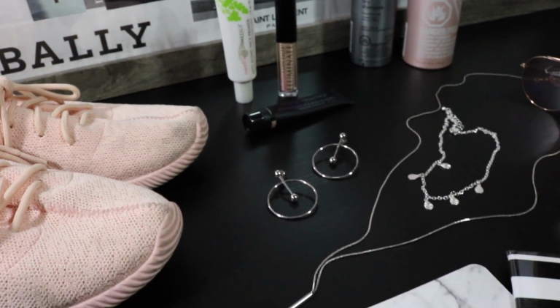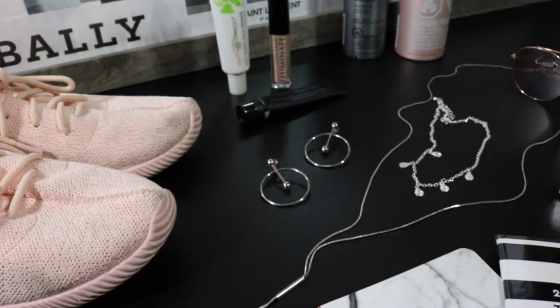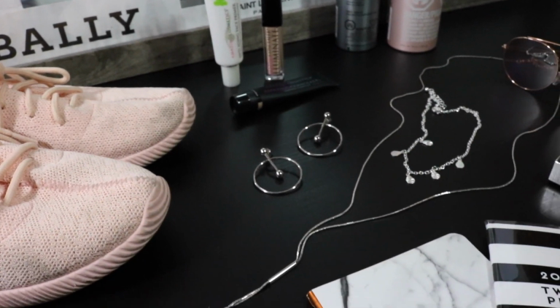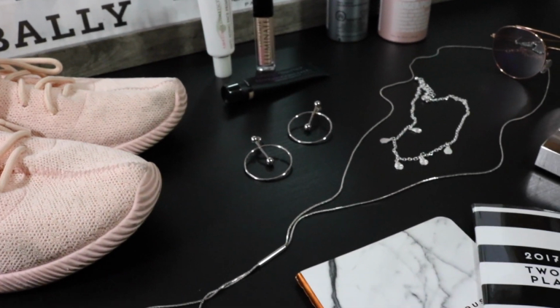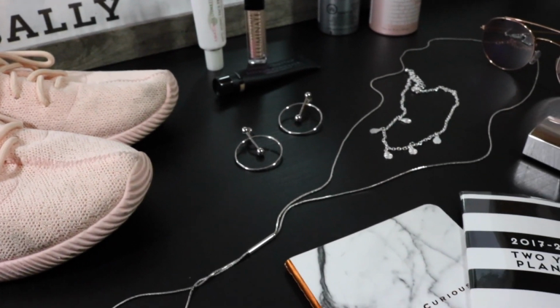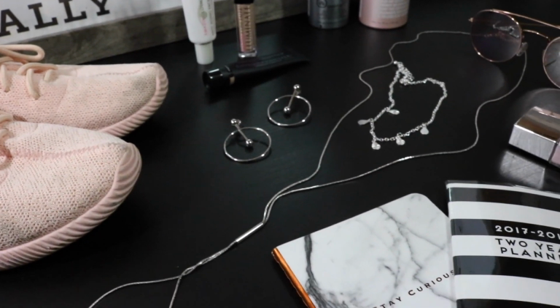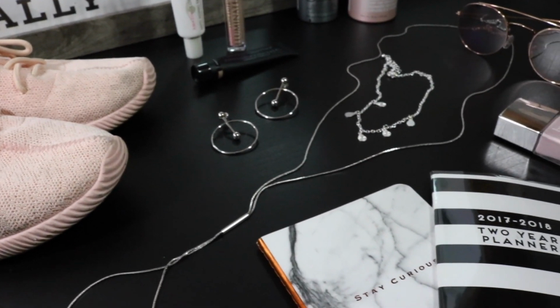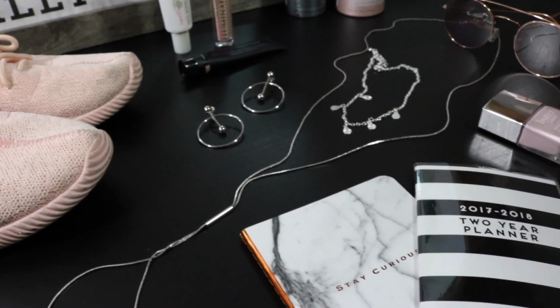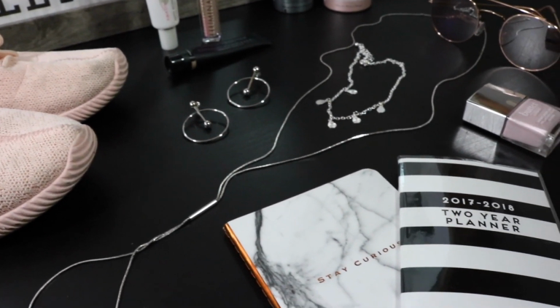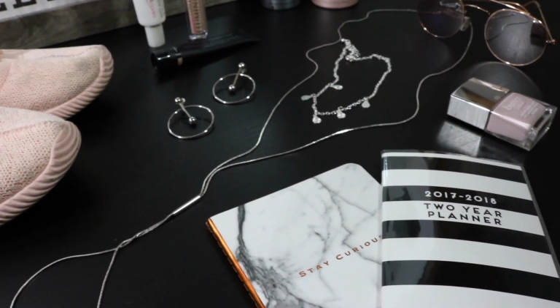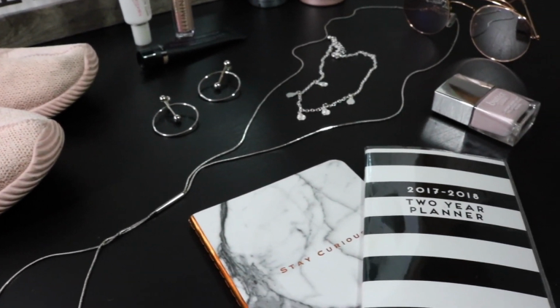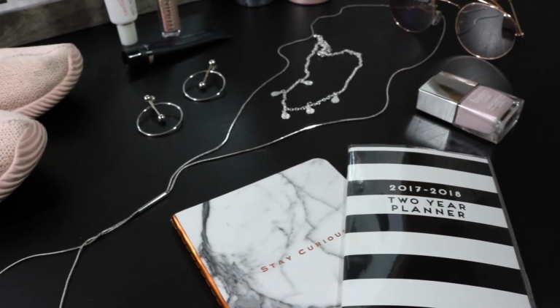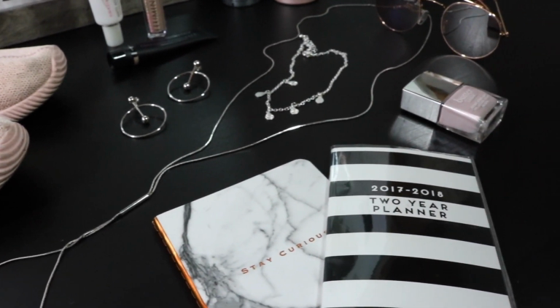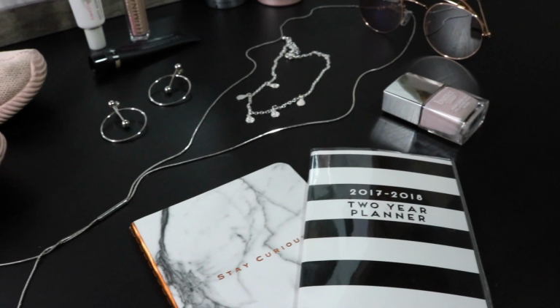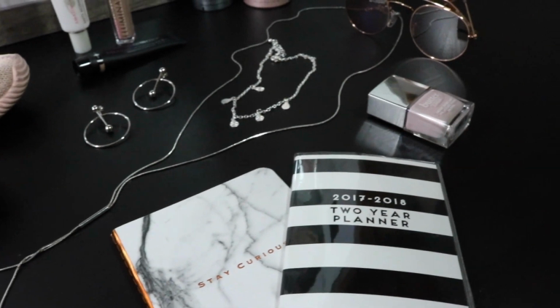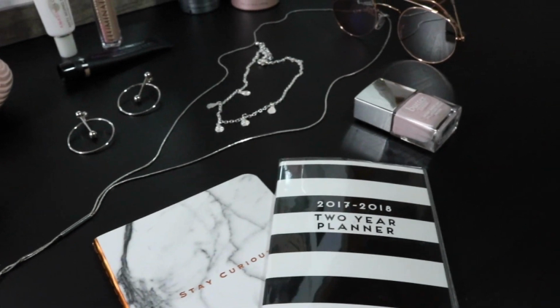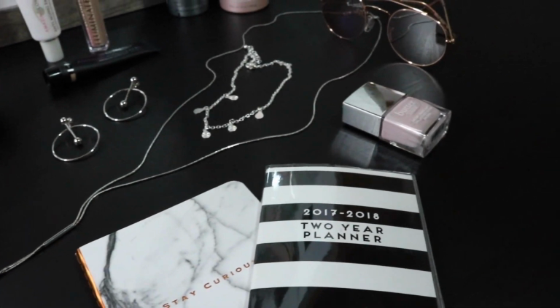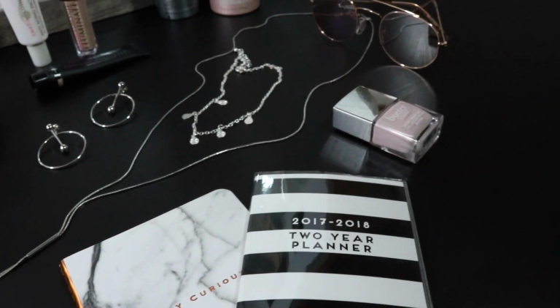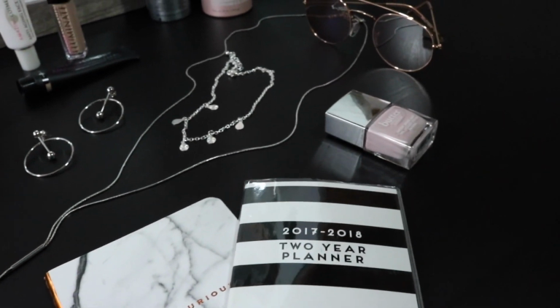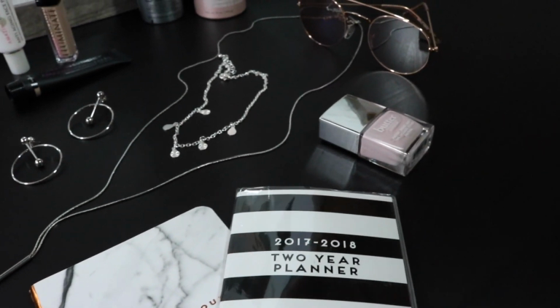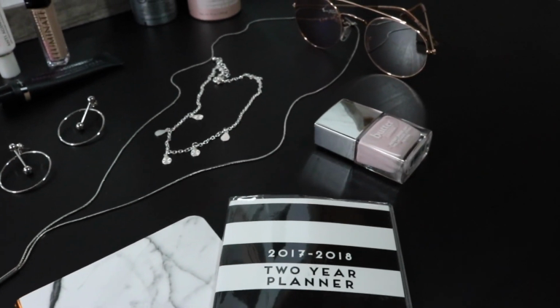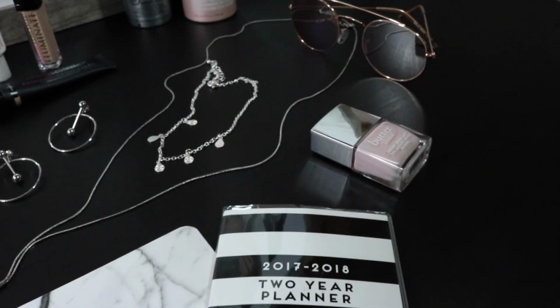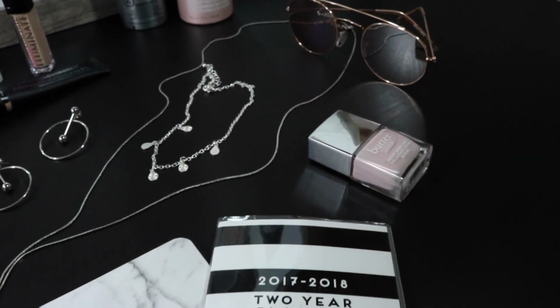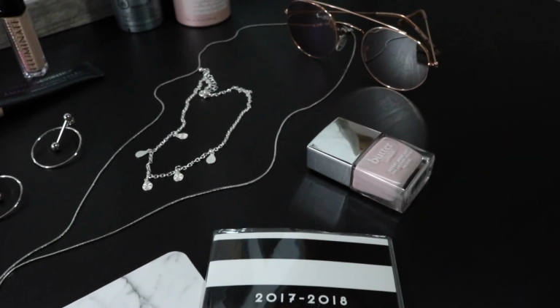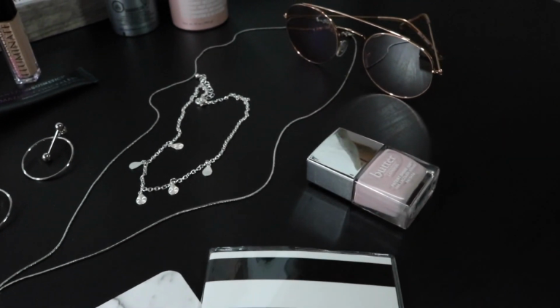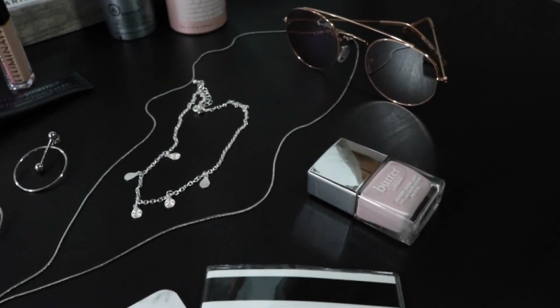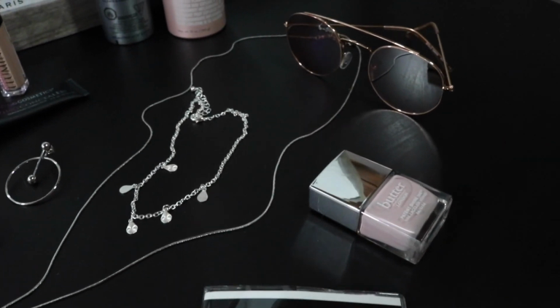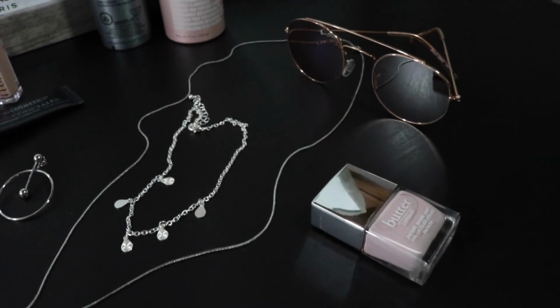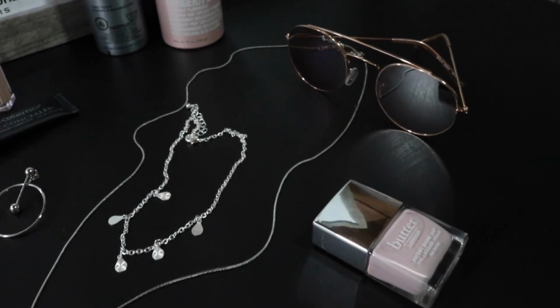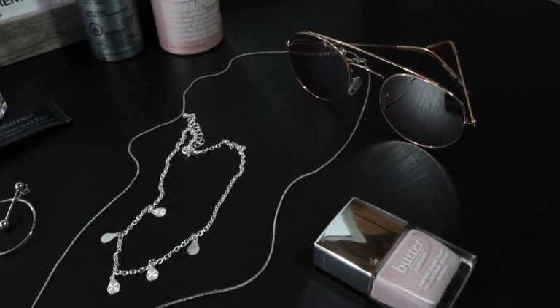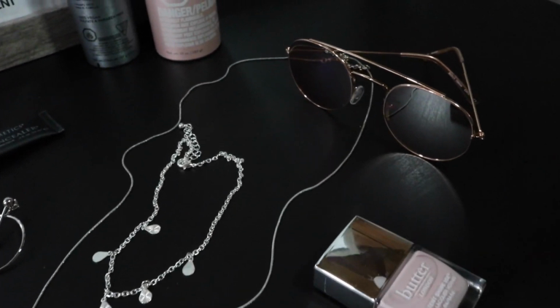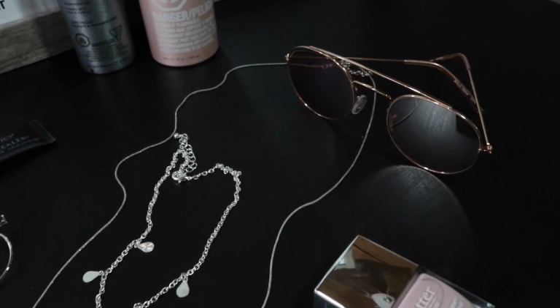Hello beautiful people of the internet and welcome back to my channel. In today's video I thought I would show you guys some of my May favorites.